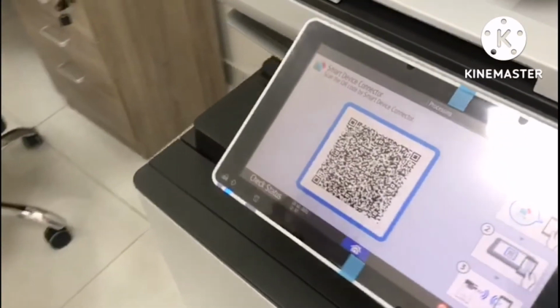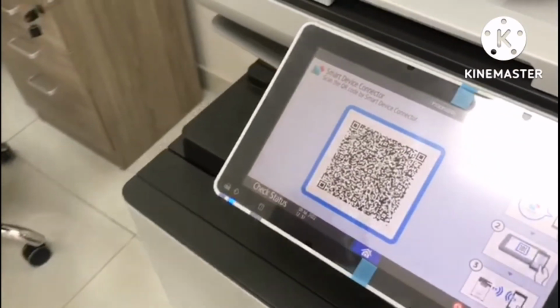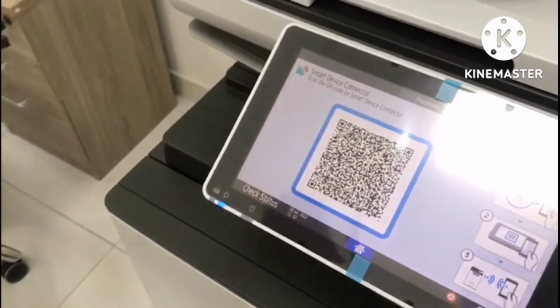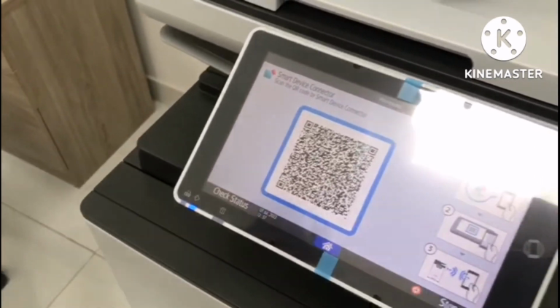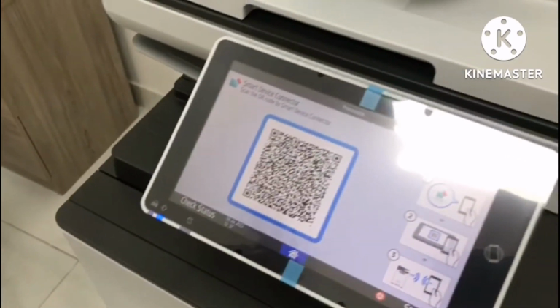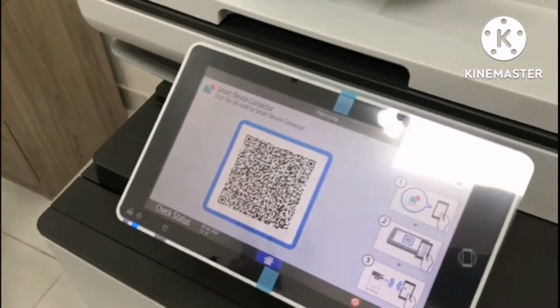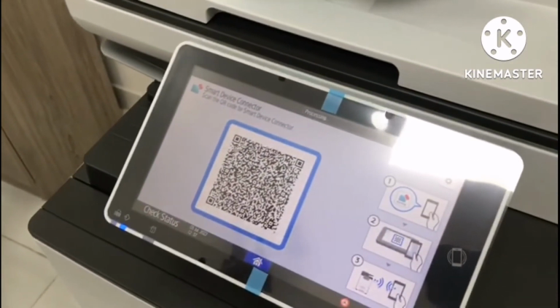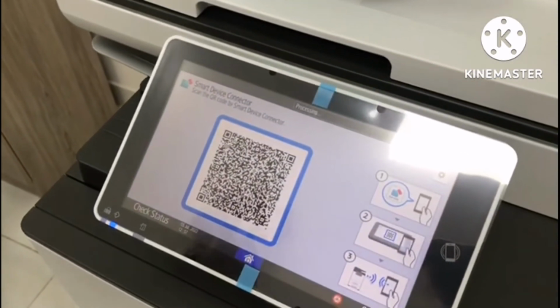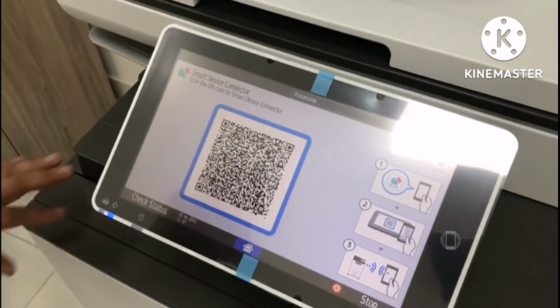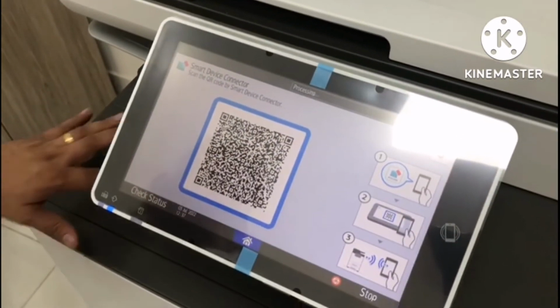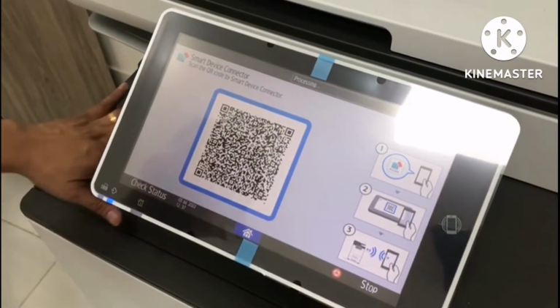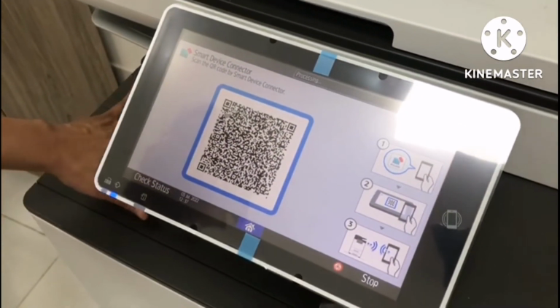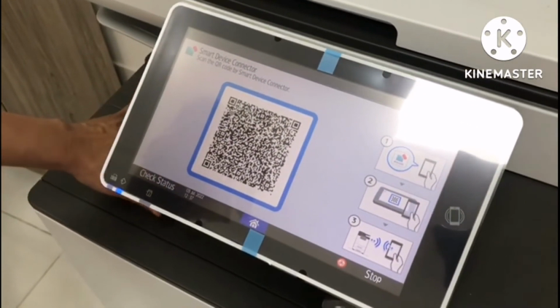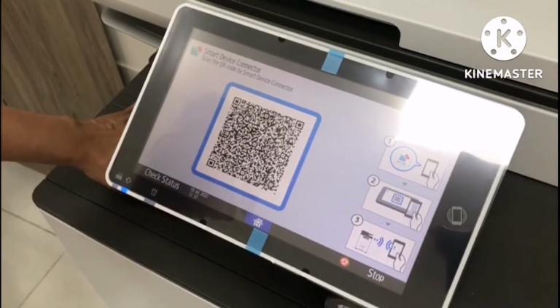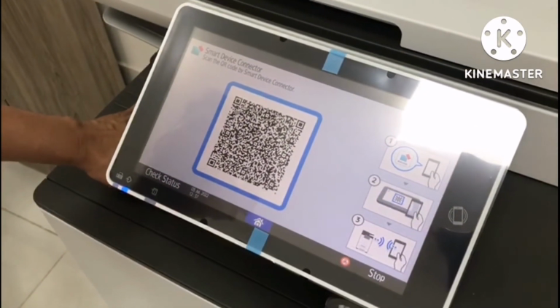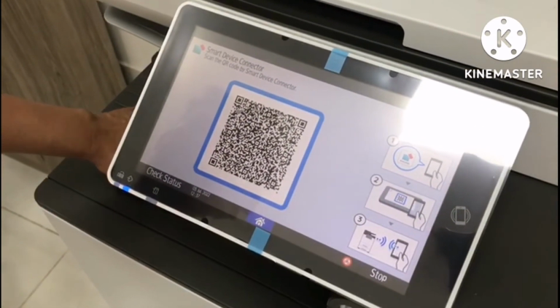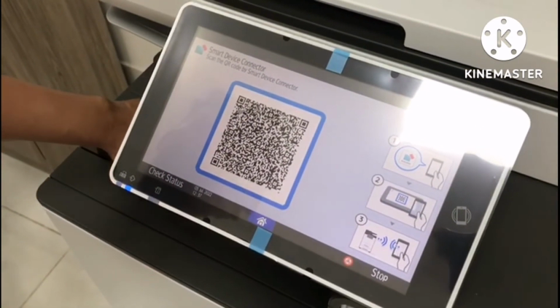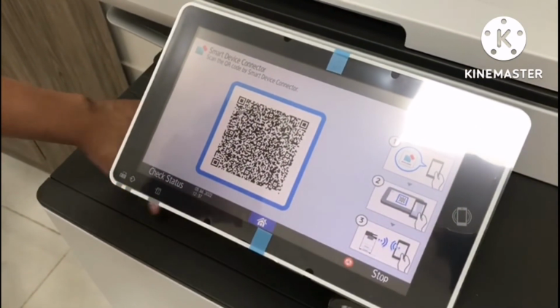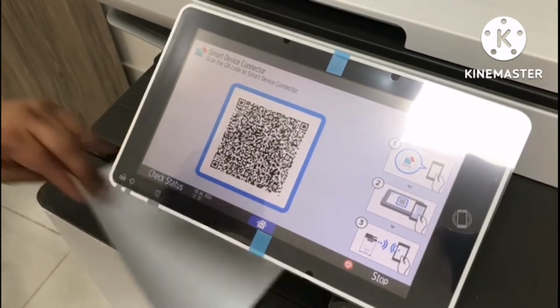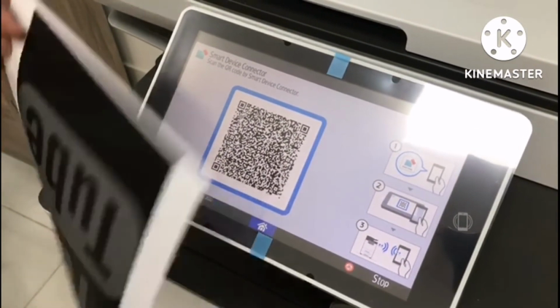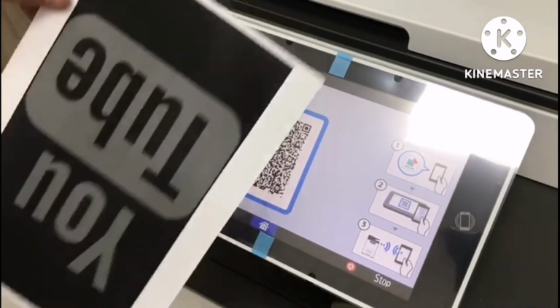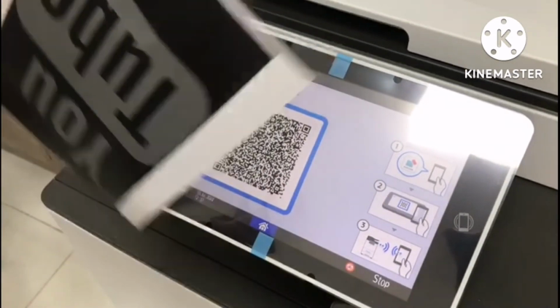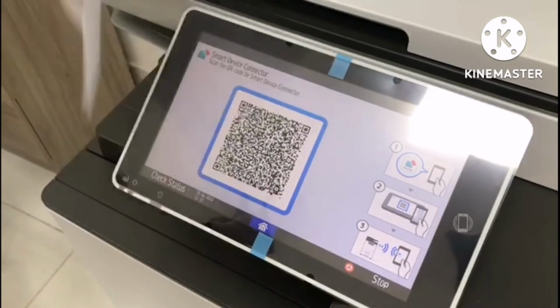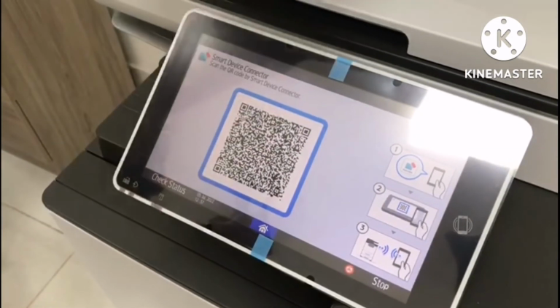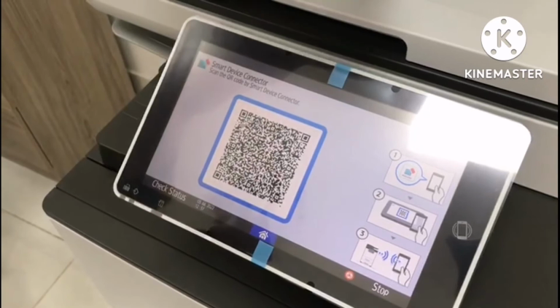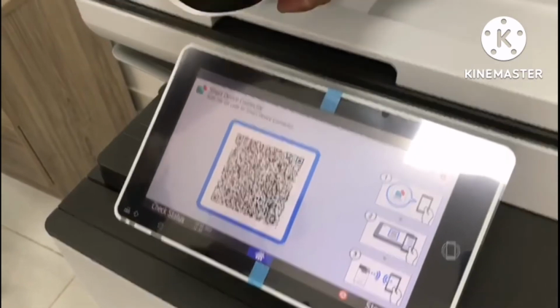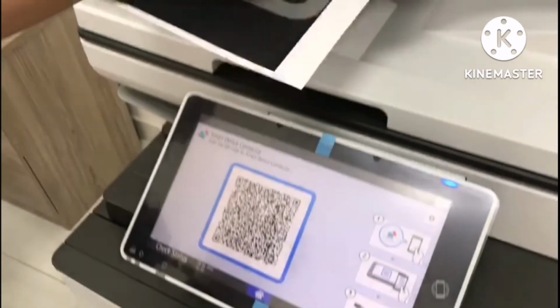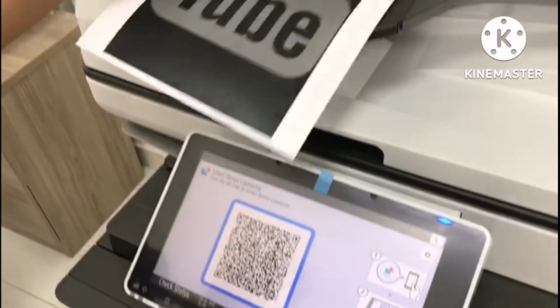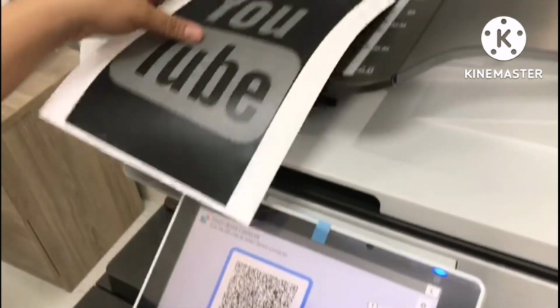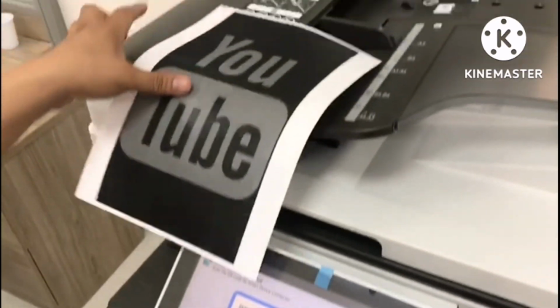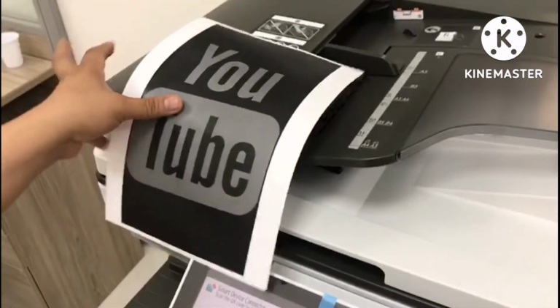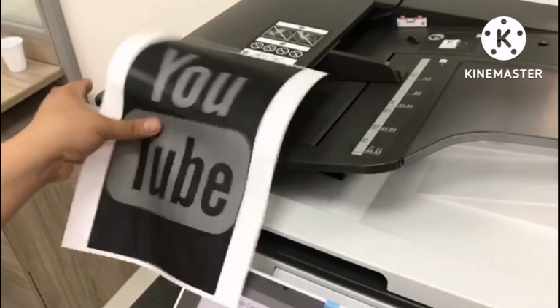Guys, additional information: you can download the RICO connector application in the Play Store. It's free and available.